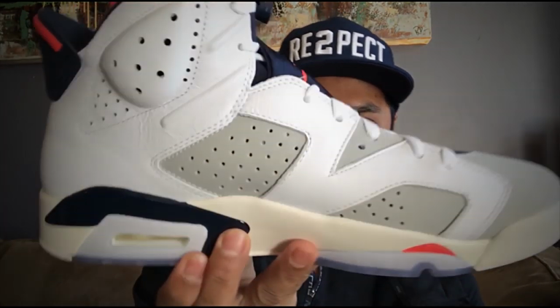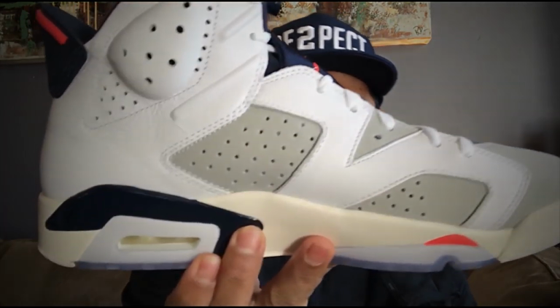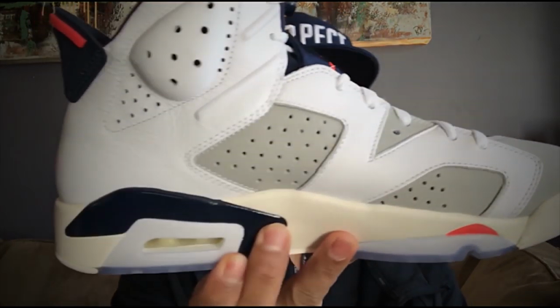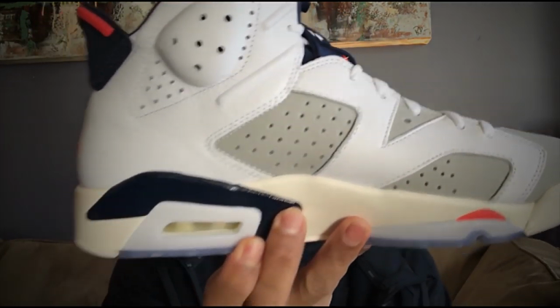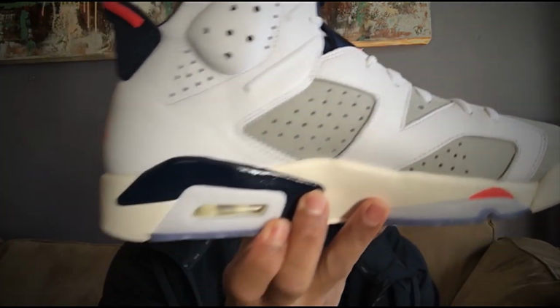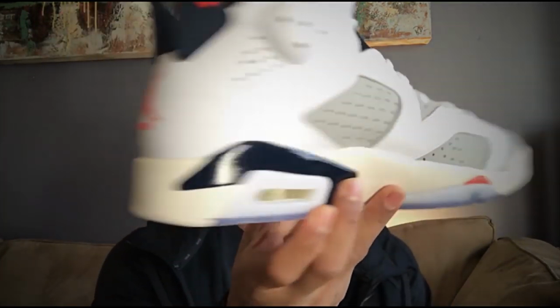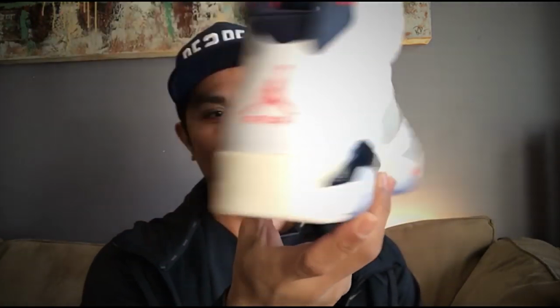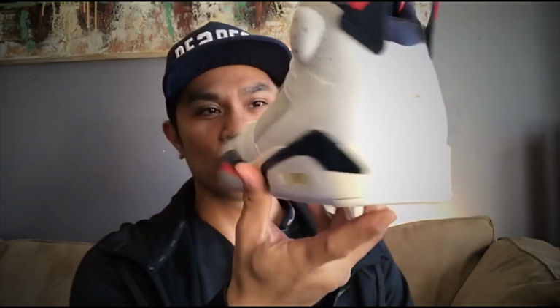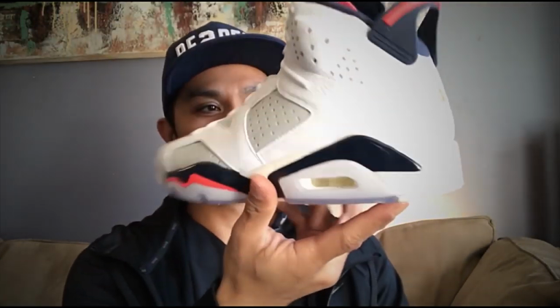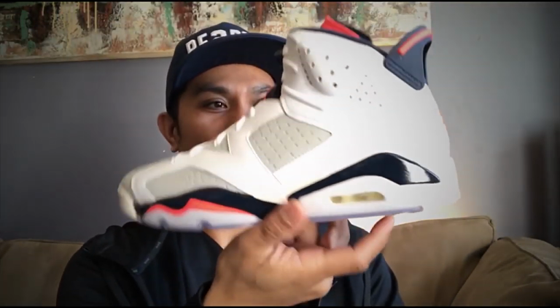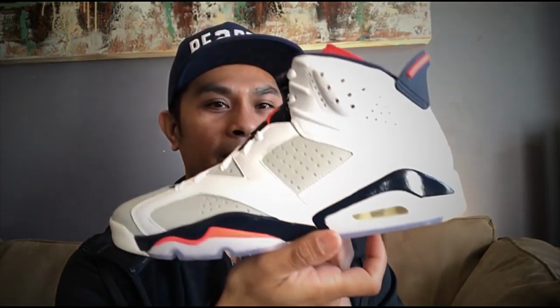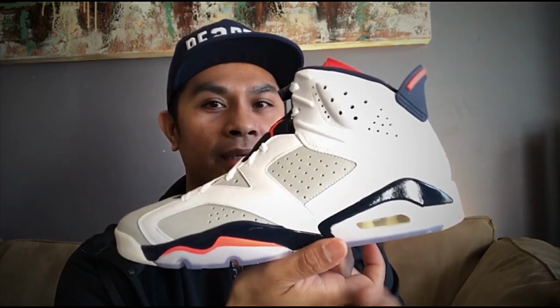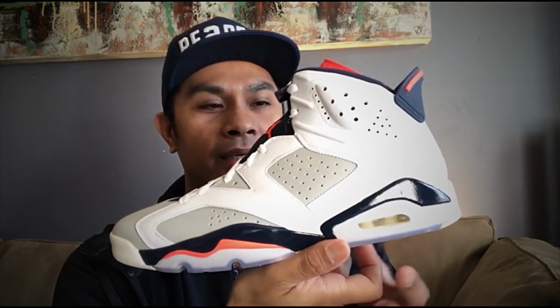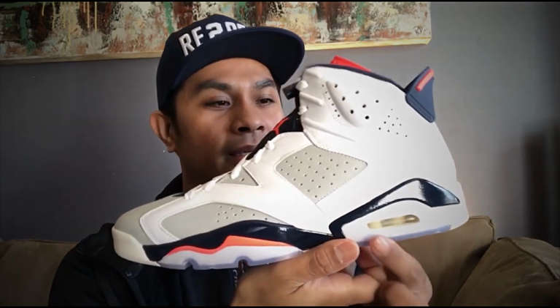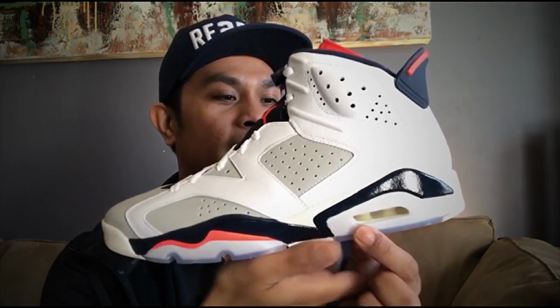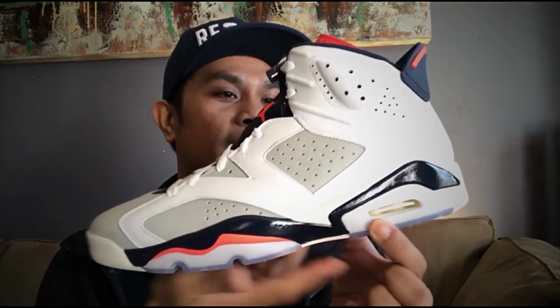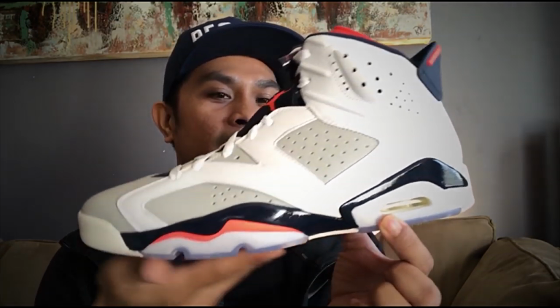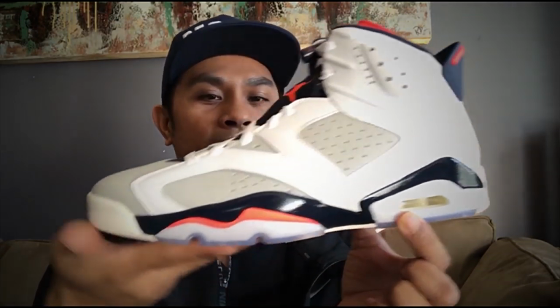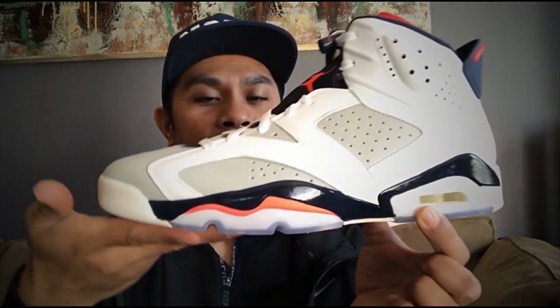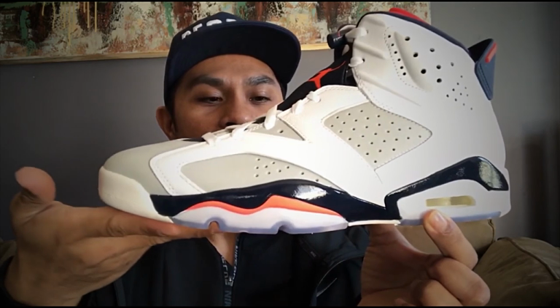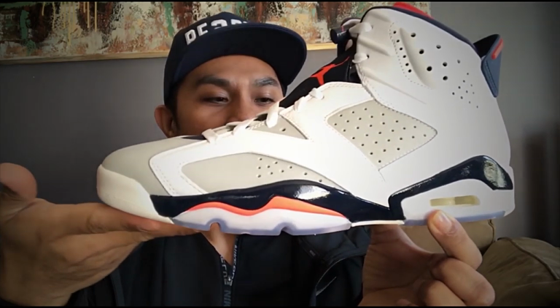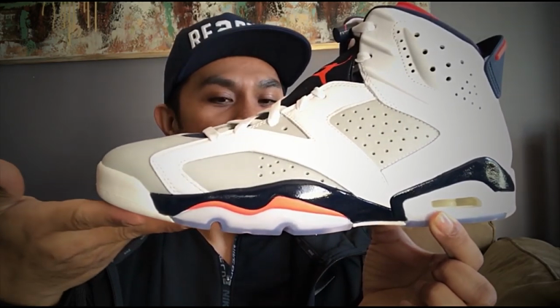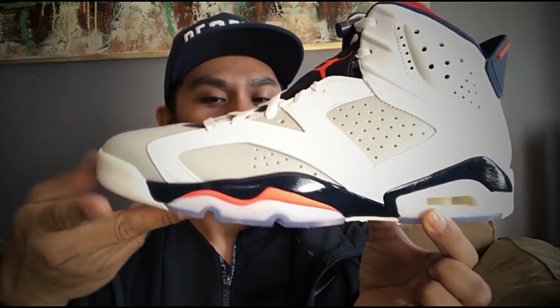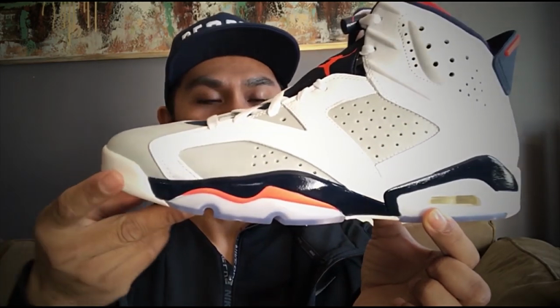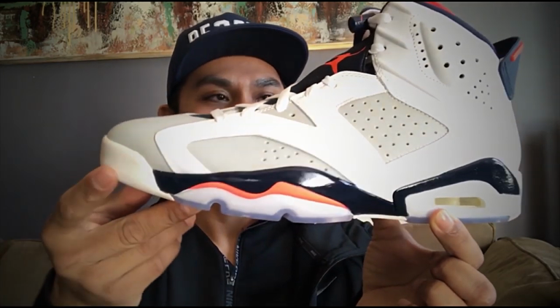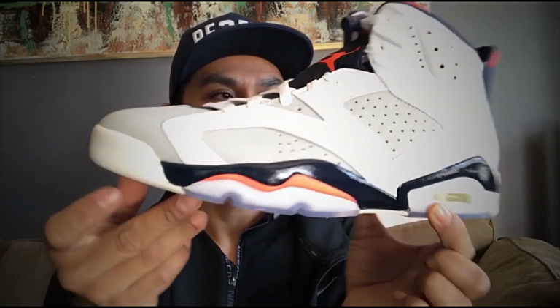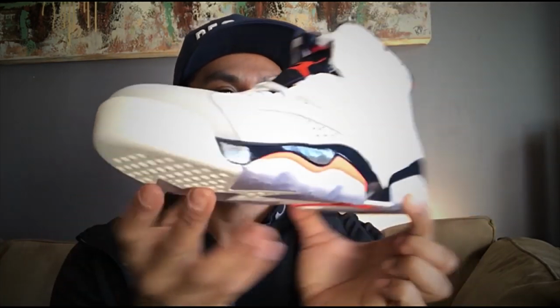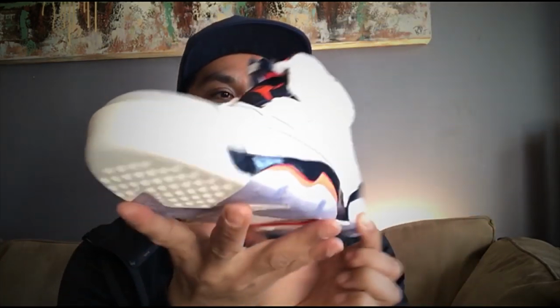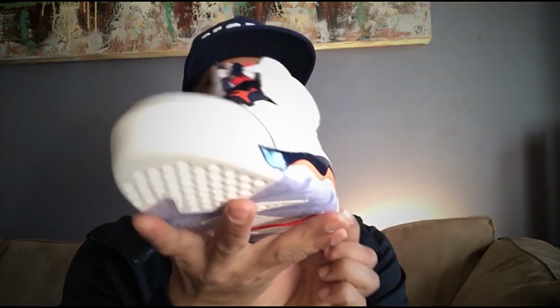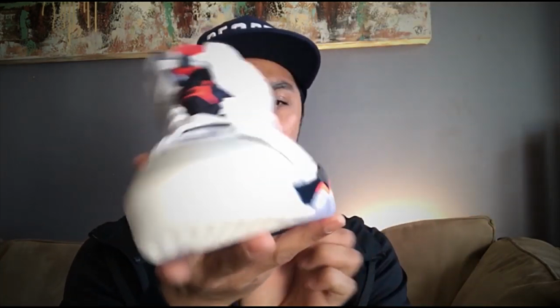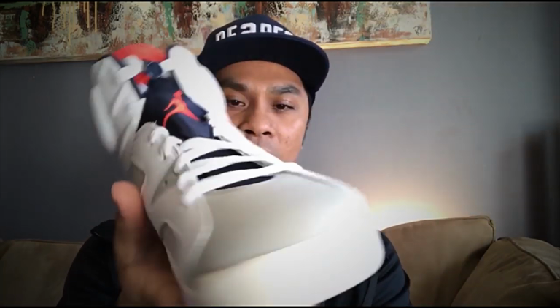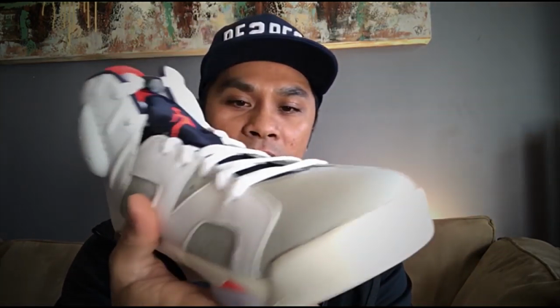Look at that colorway — very nice and clean.